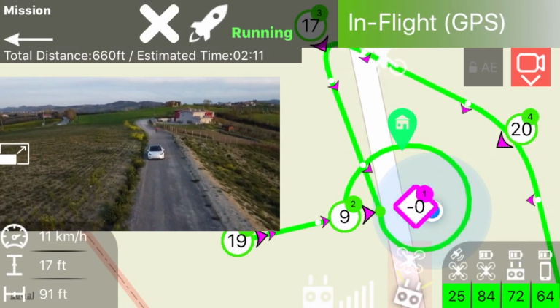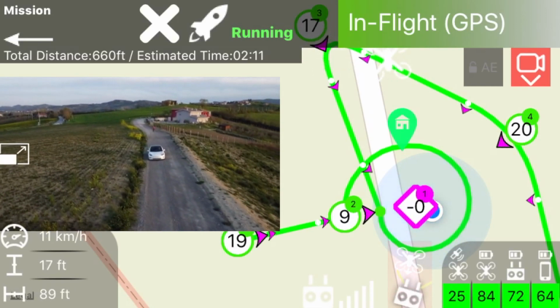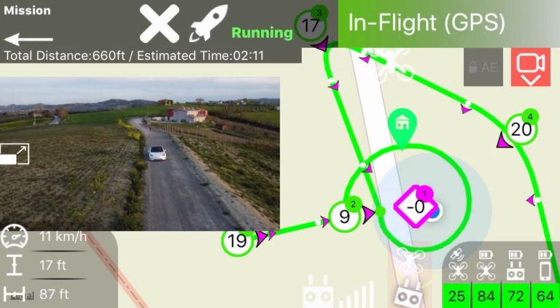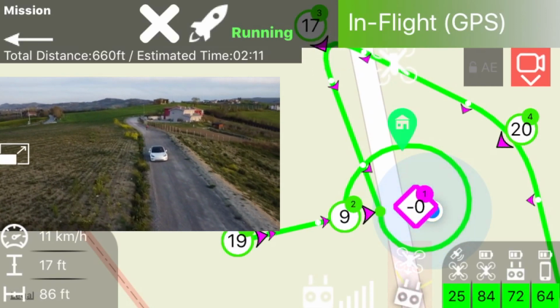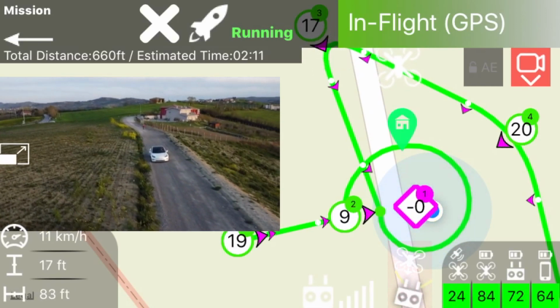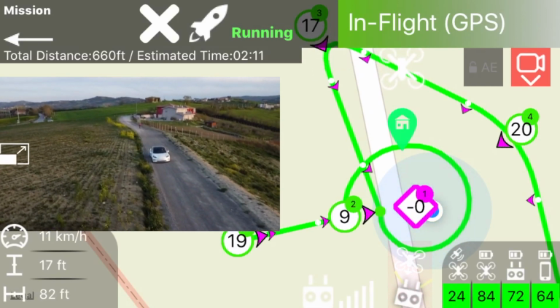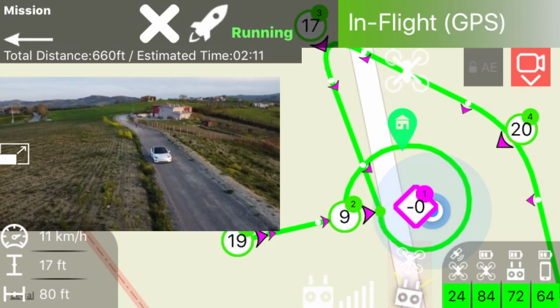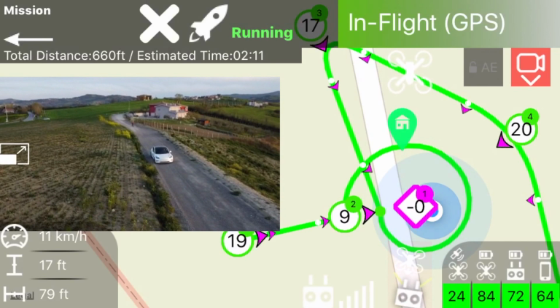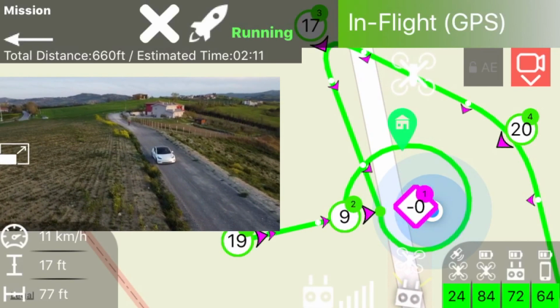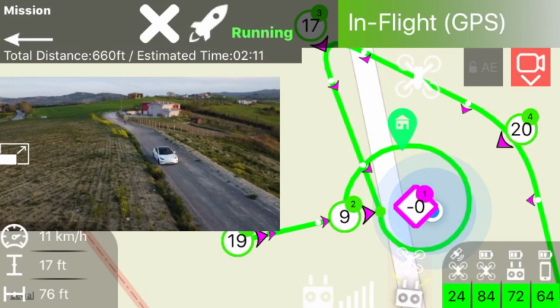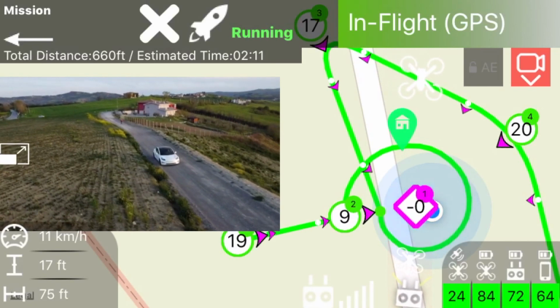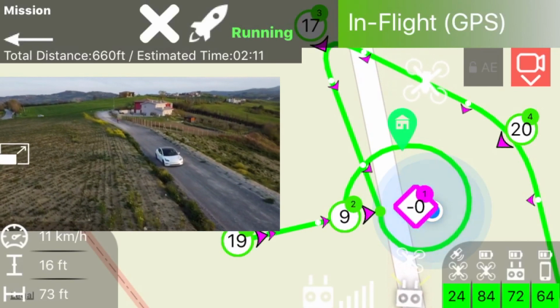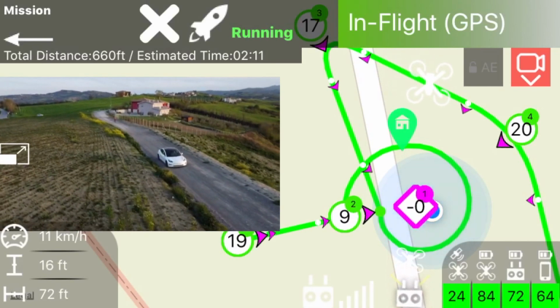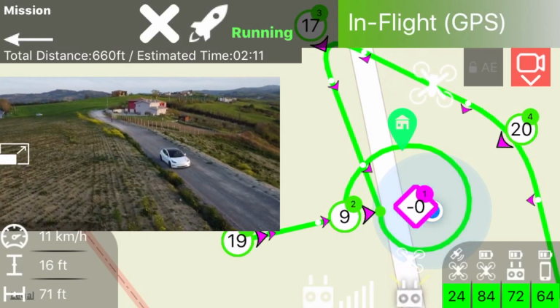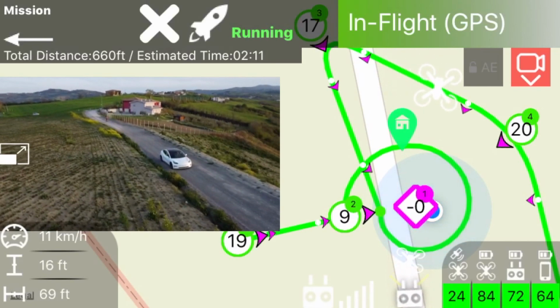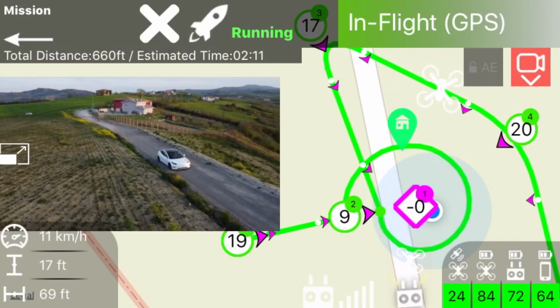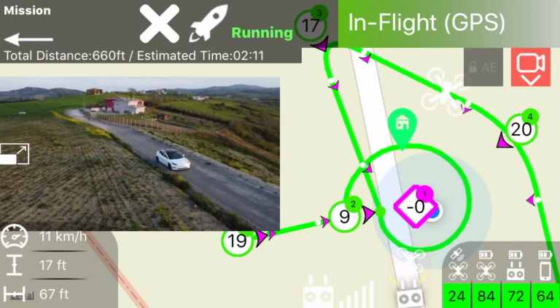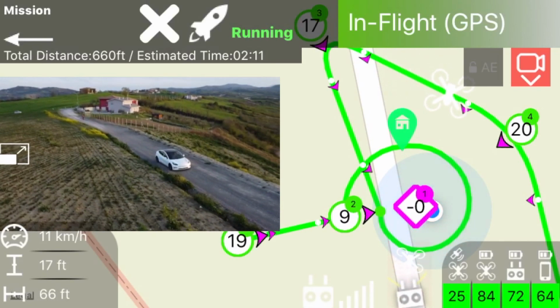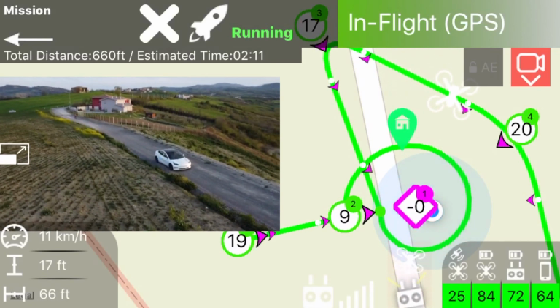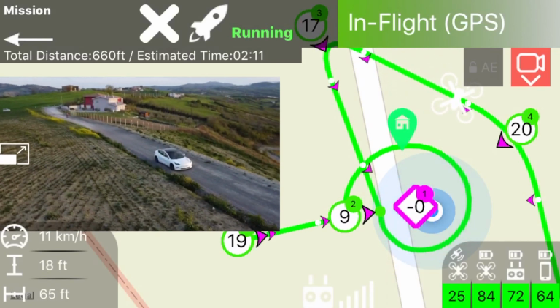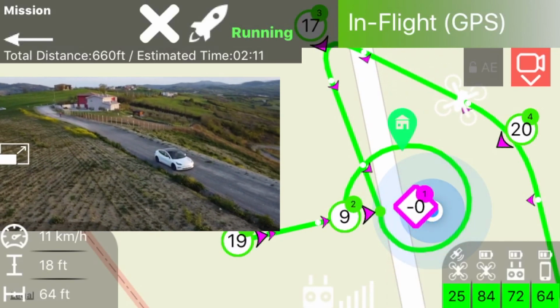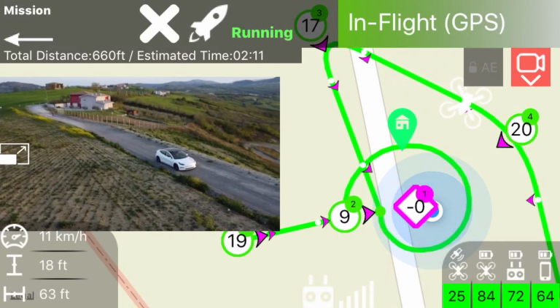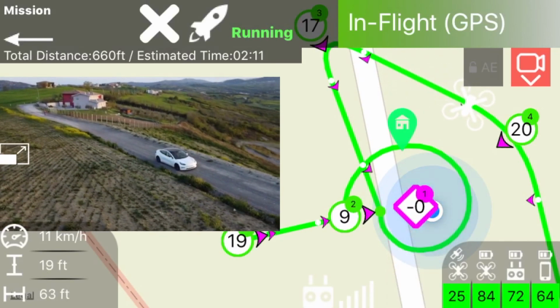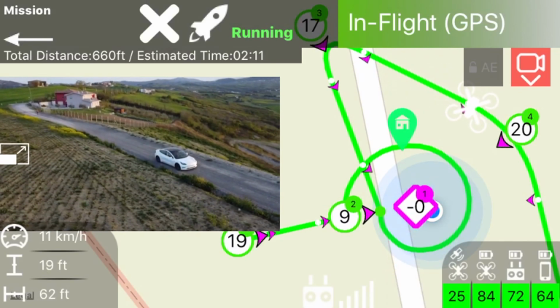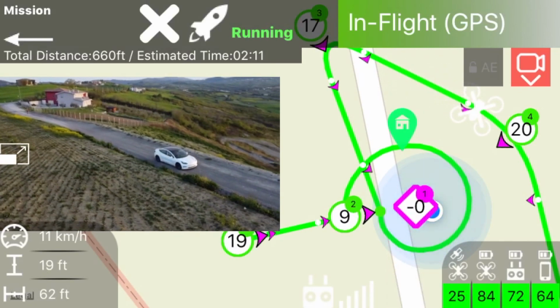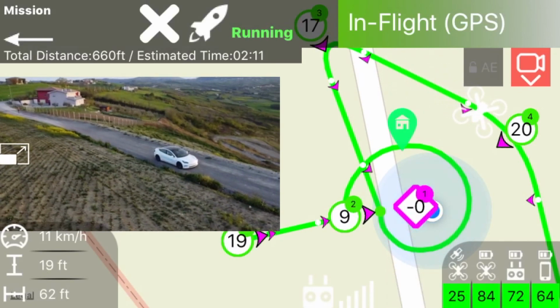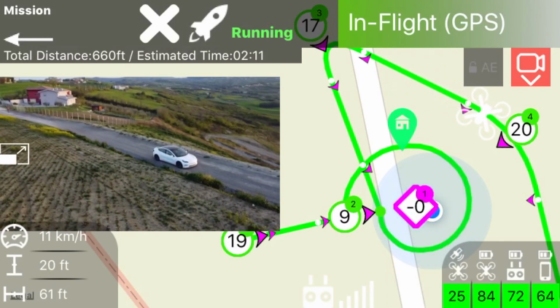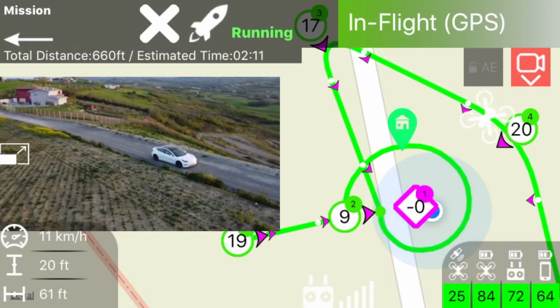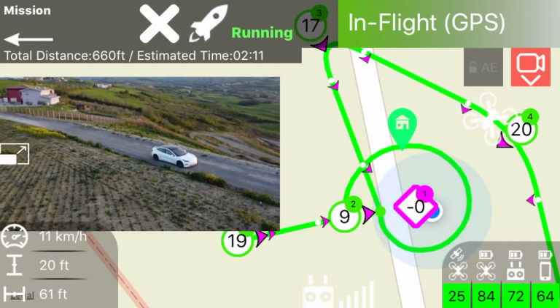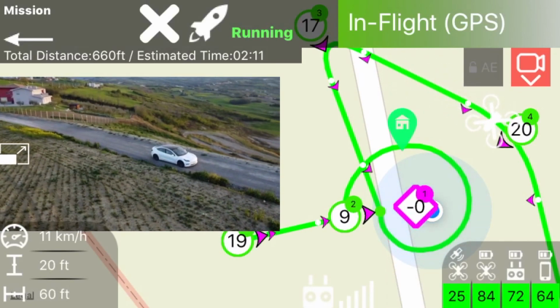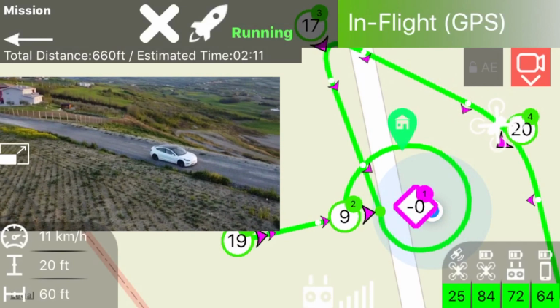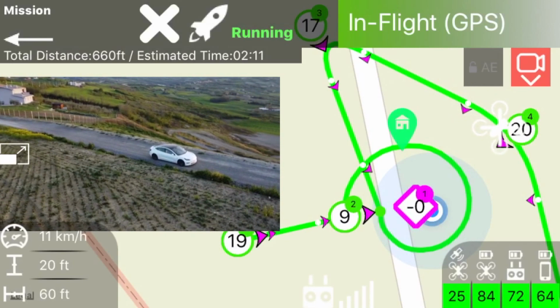As a minimum hardware, we suggest devices with the Apple A8 CPU — the iPhone 6 or iPad mini 4.